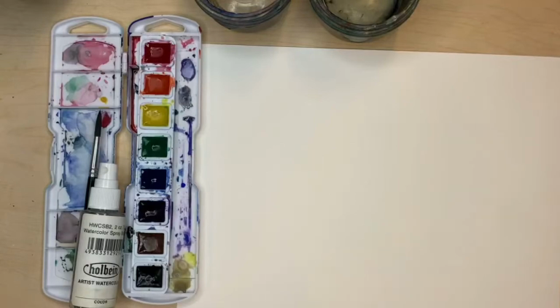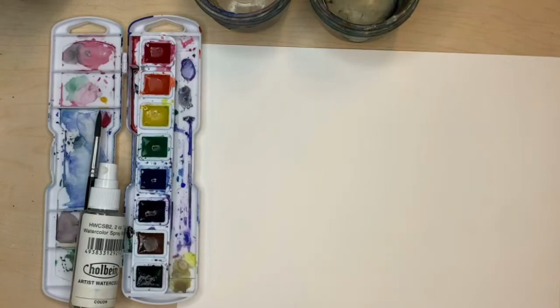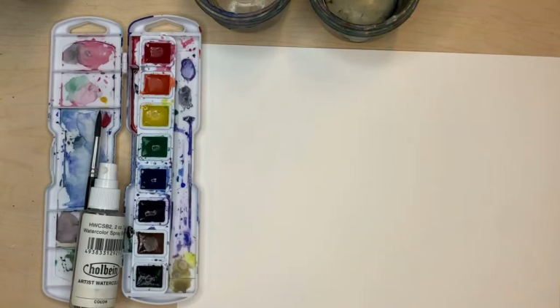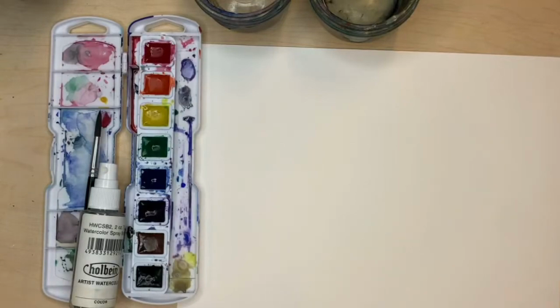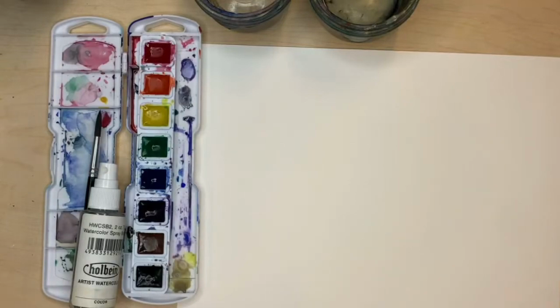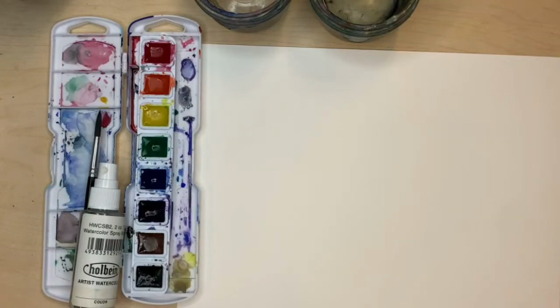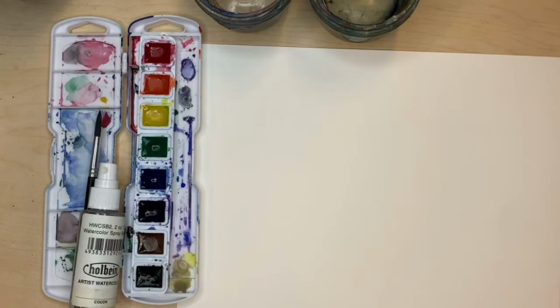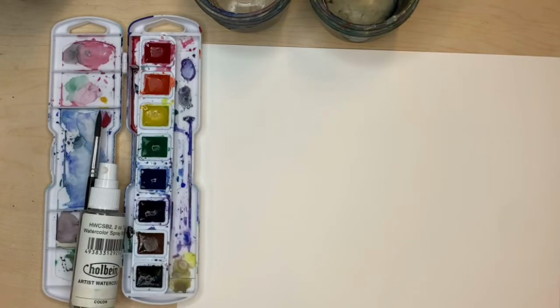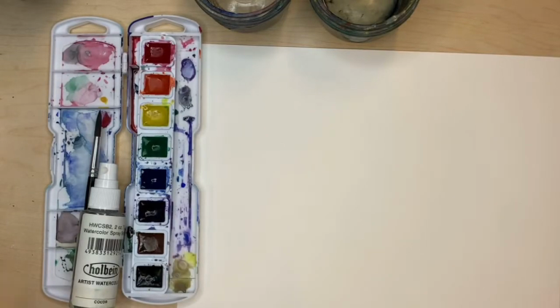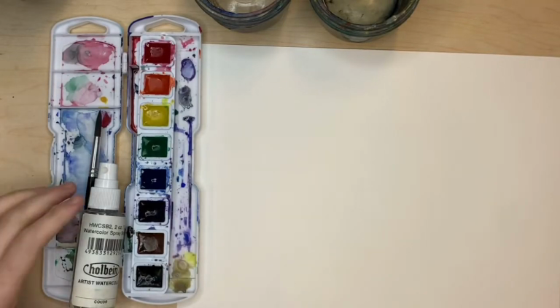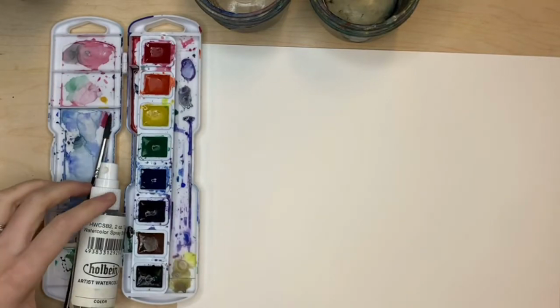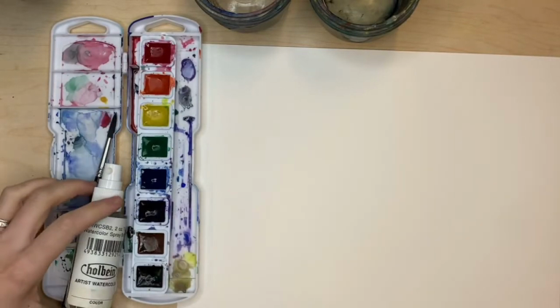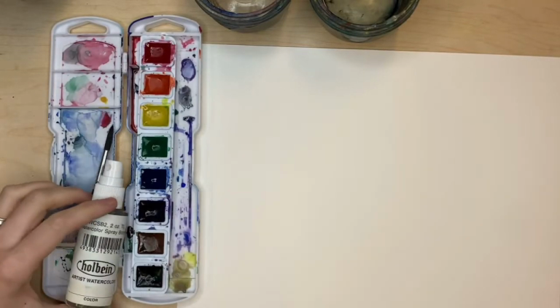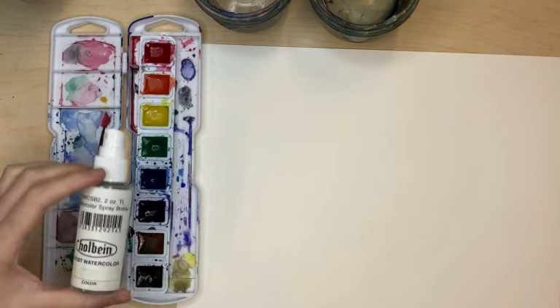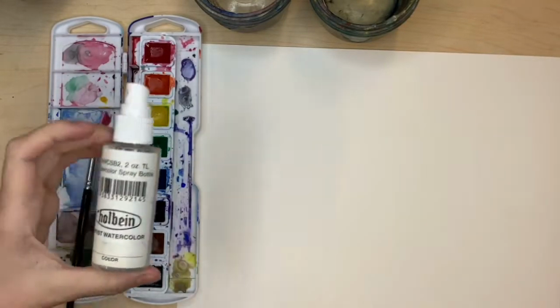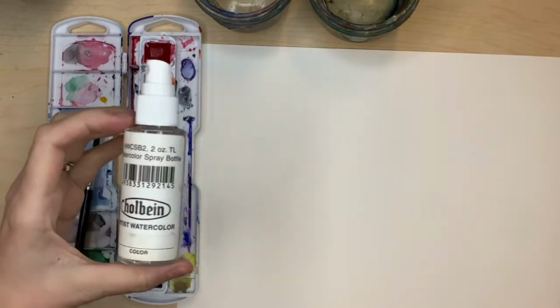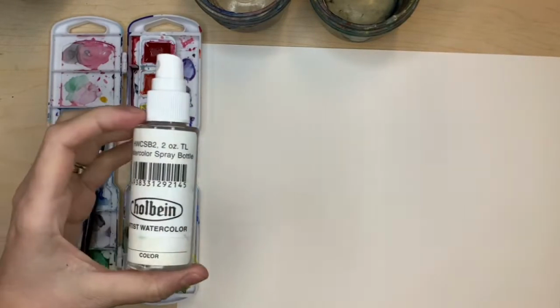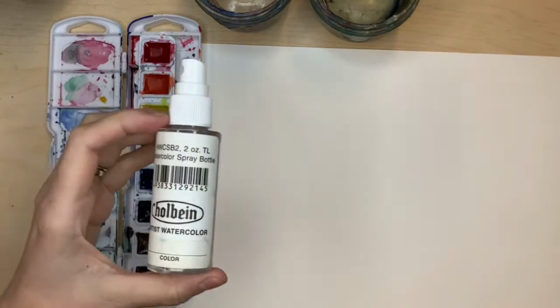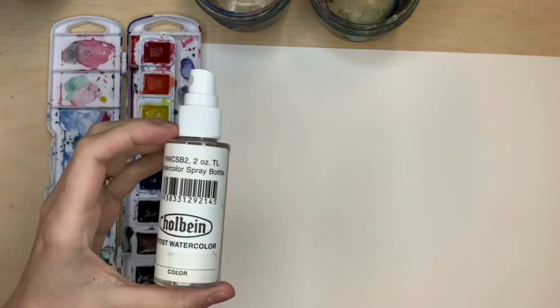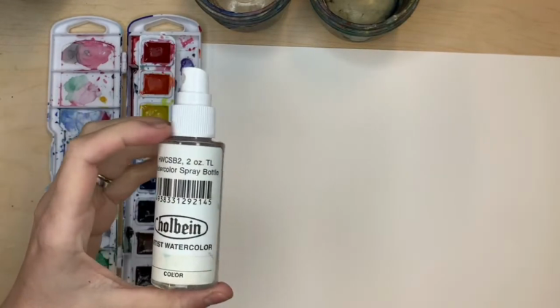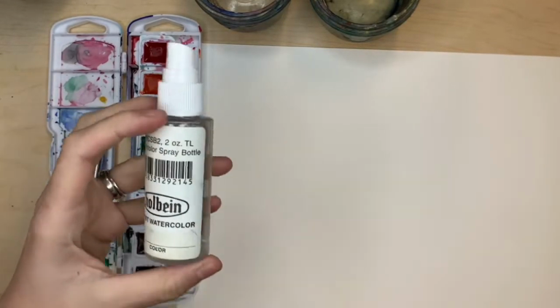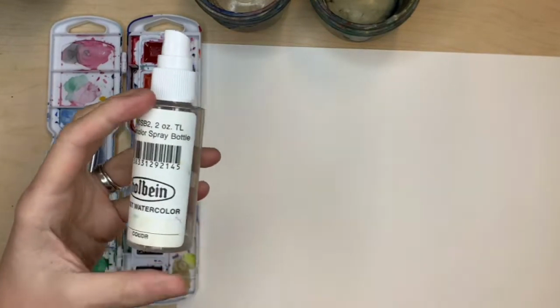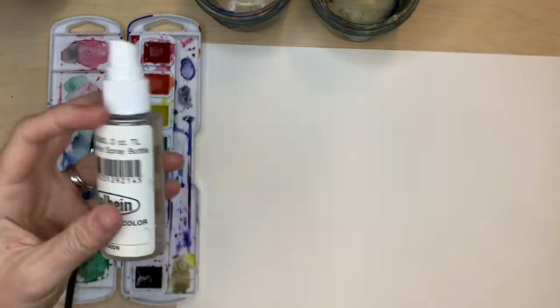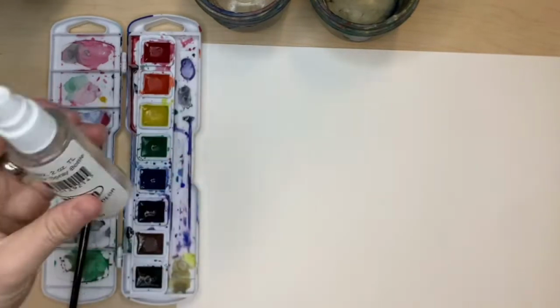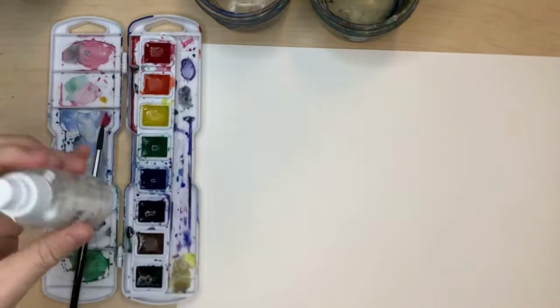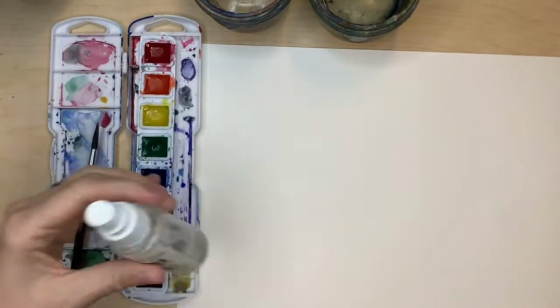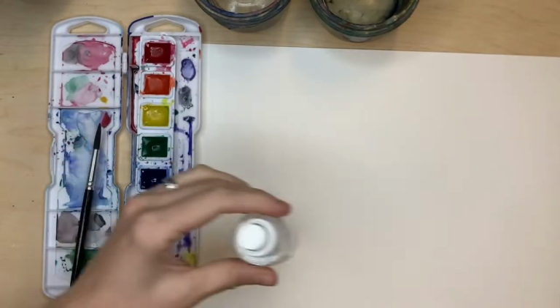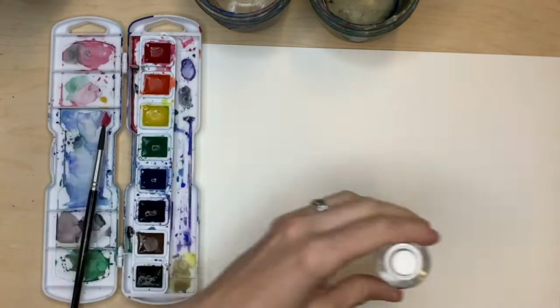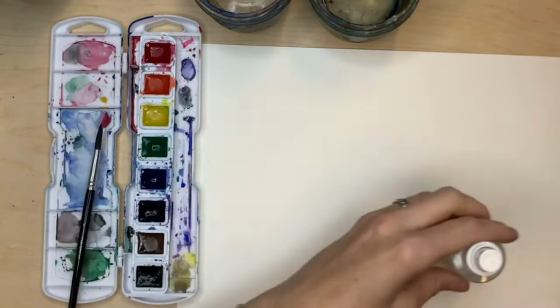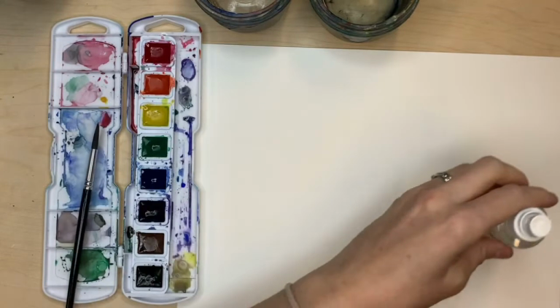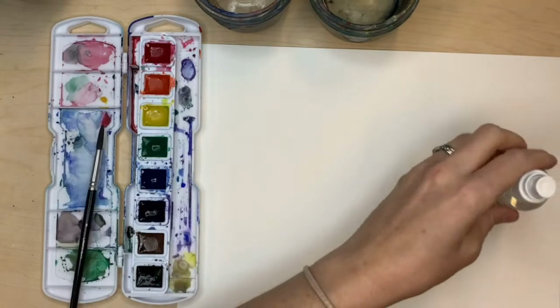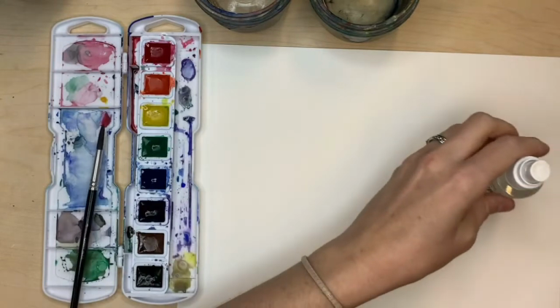One of the biggest questions we hear as art teachers is: how much water do you use when you are painting with watercolor?